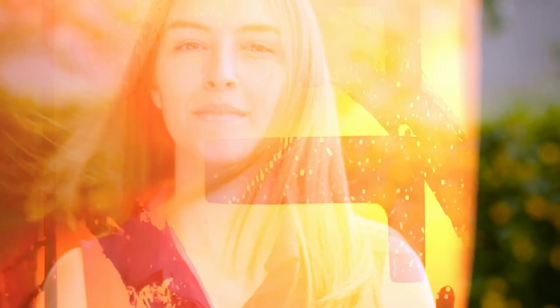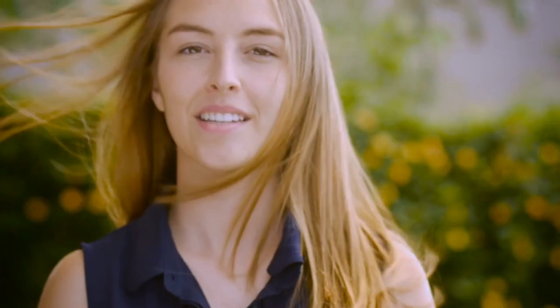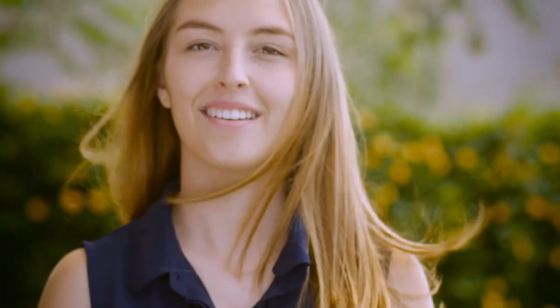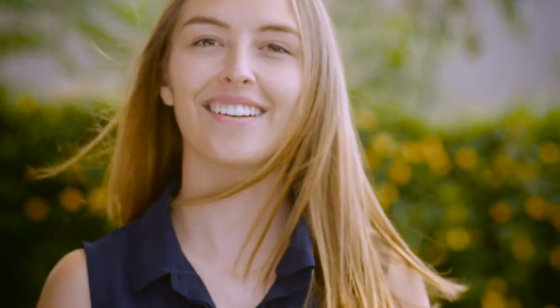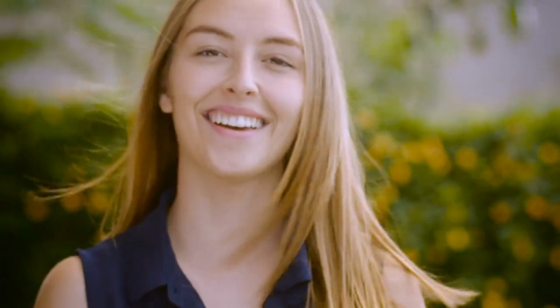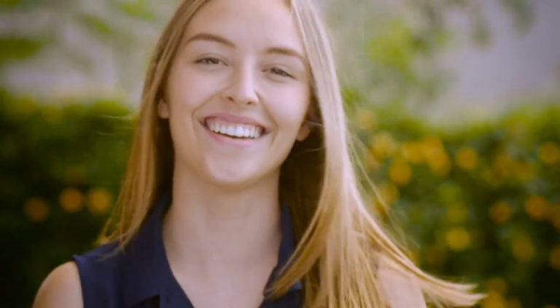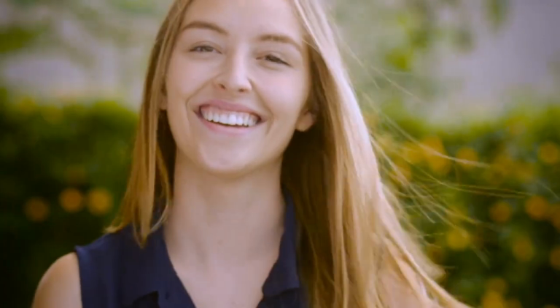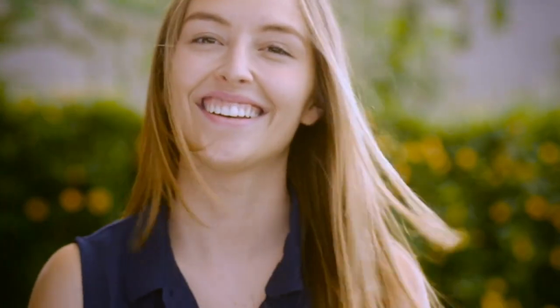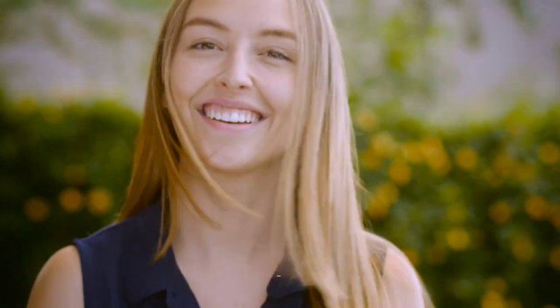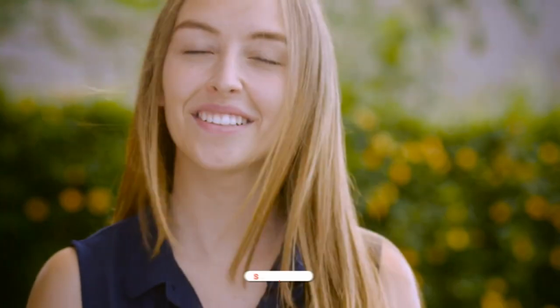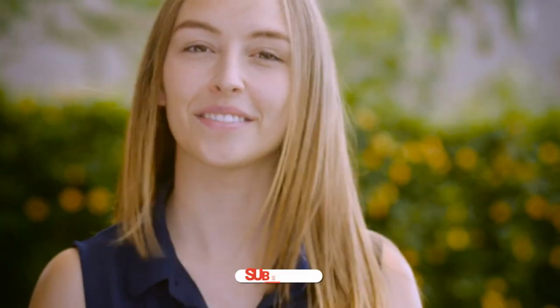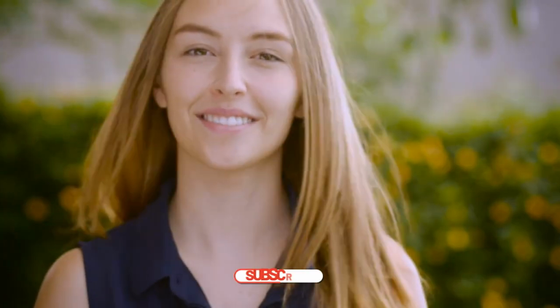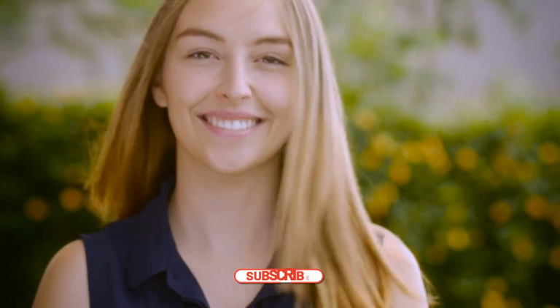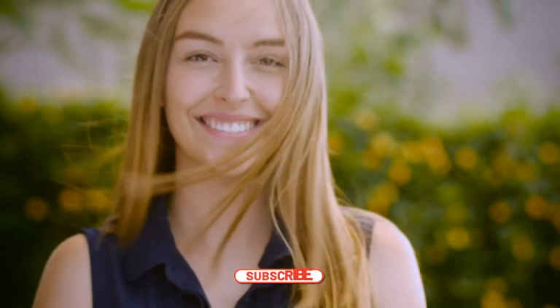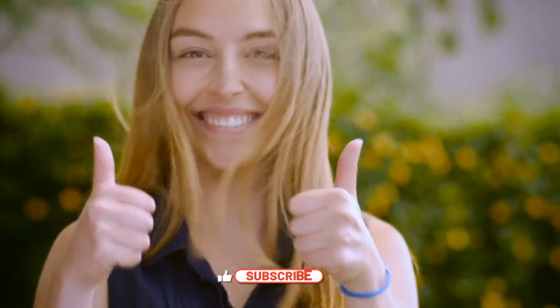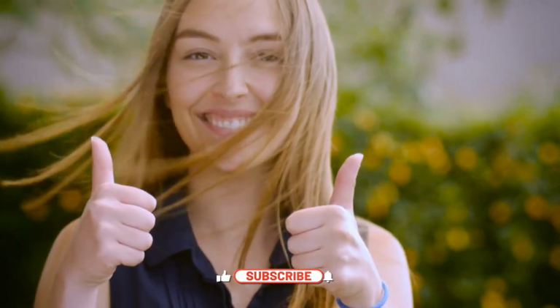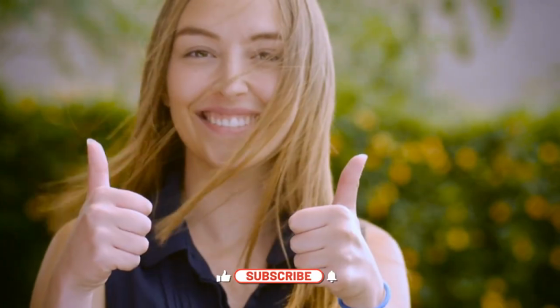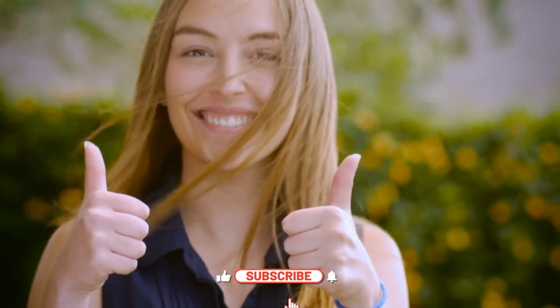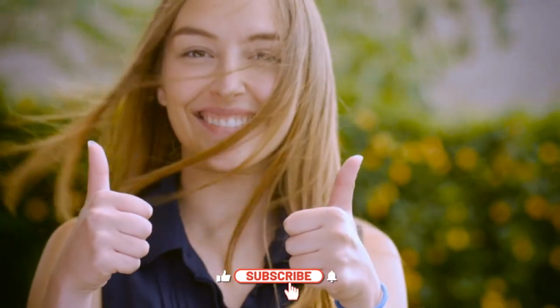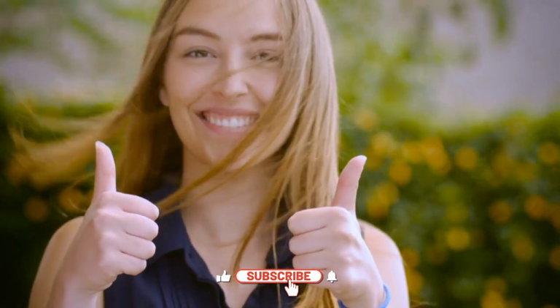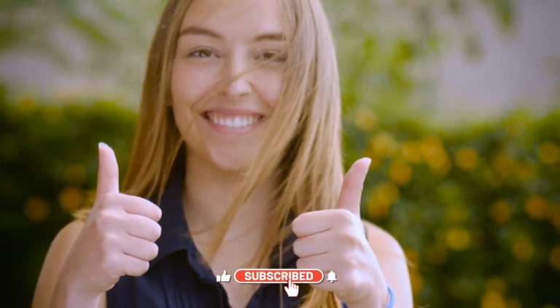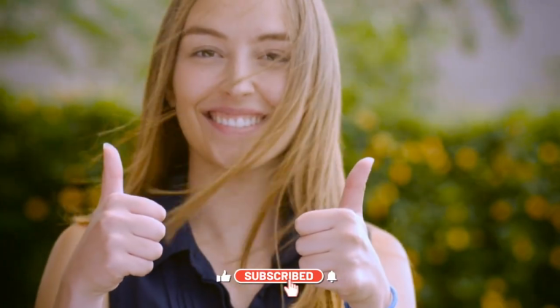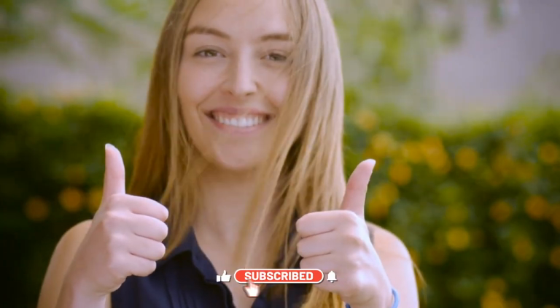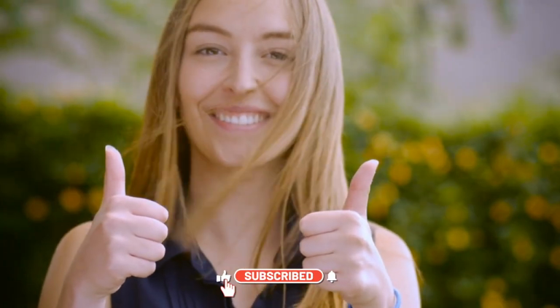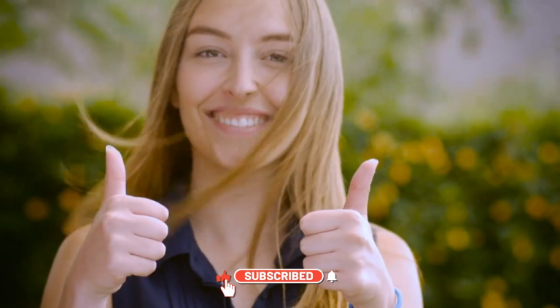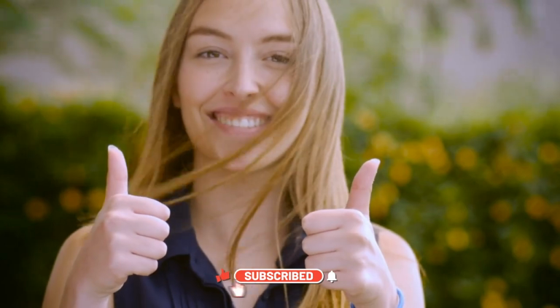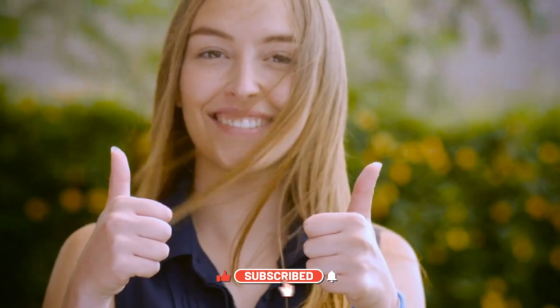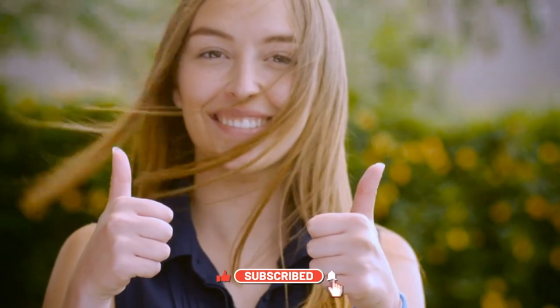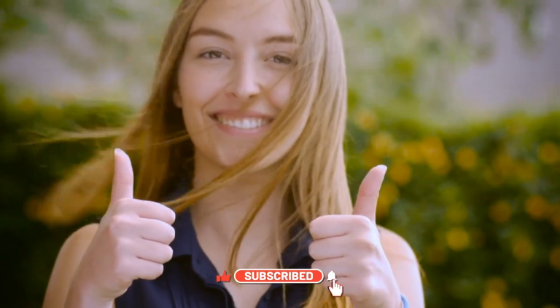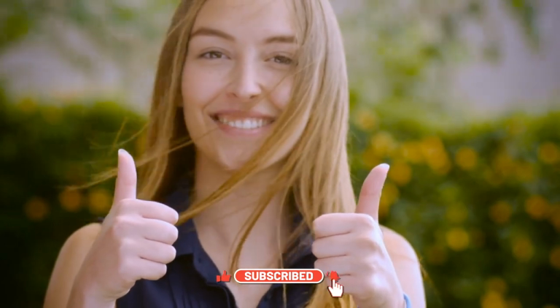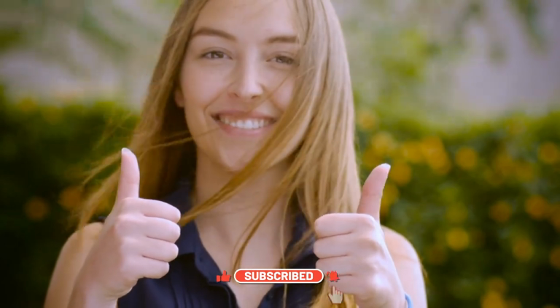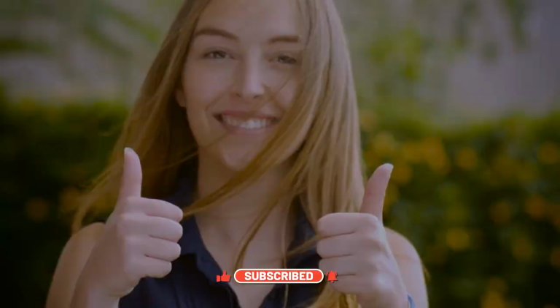If you're passionate about technology like we are, make sure to subscribe to our channel for more amazing content.